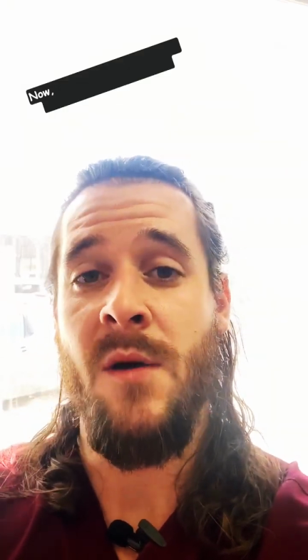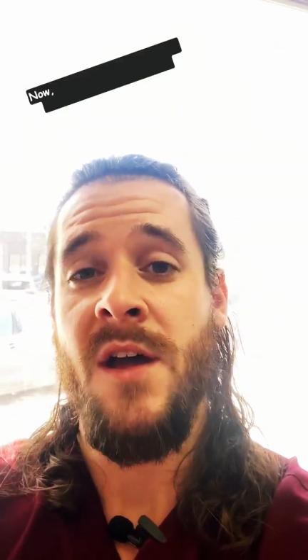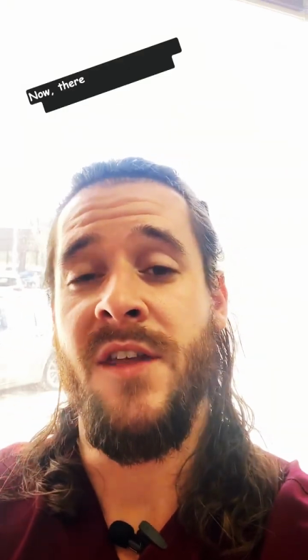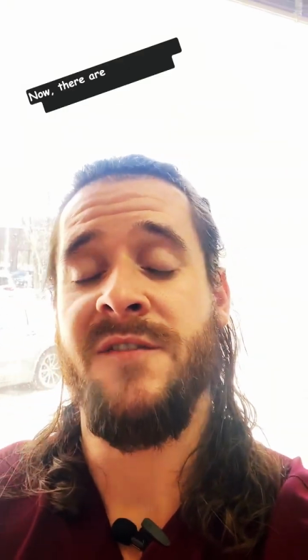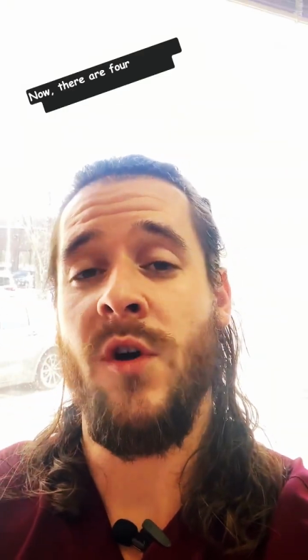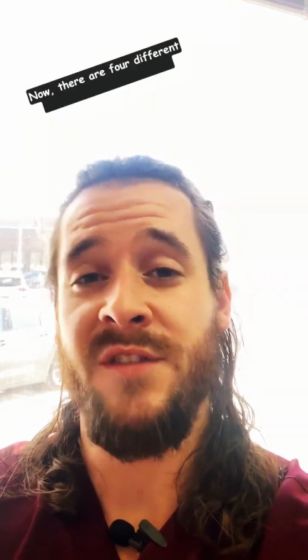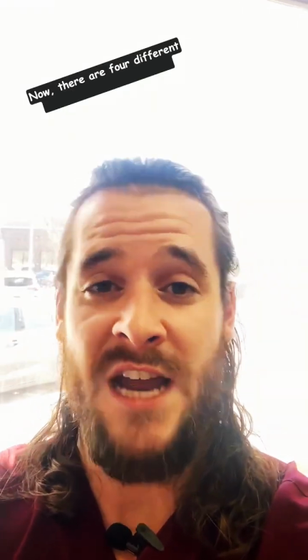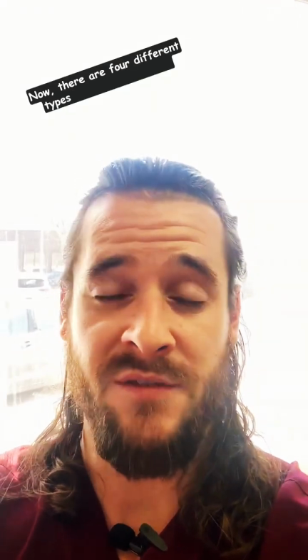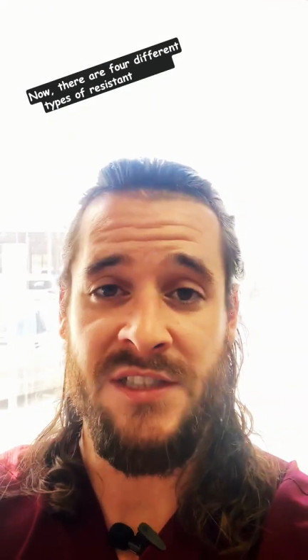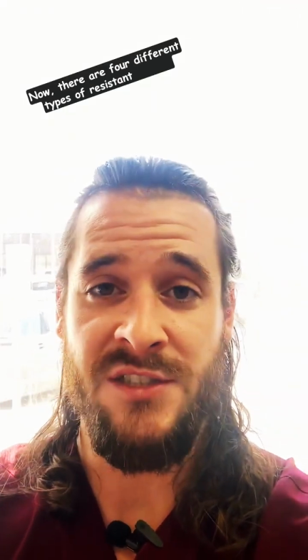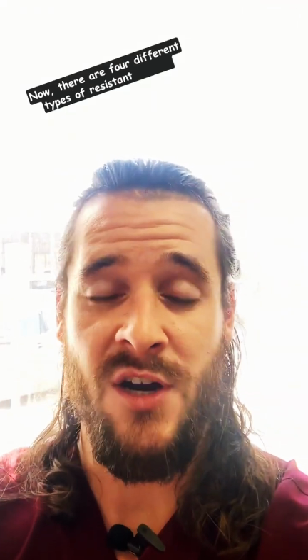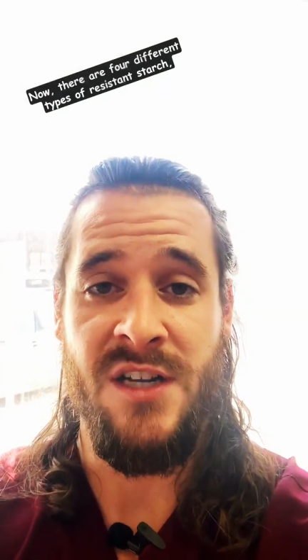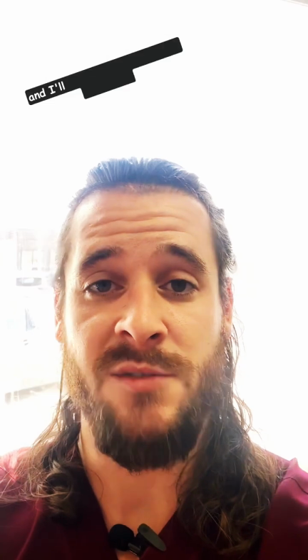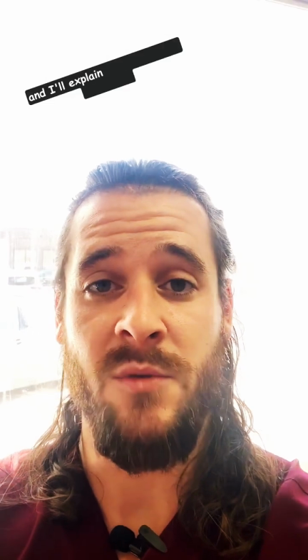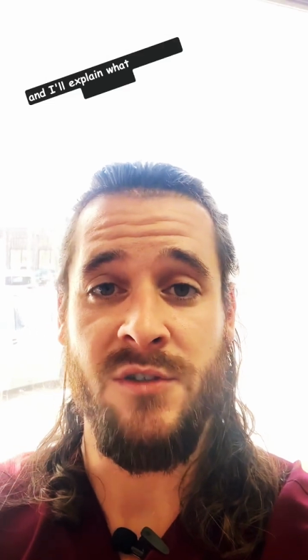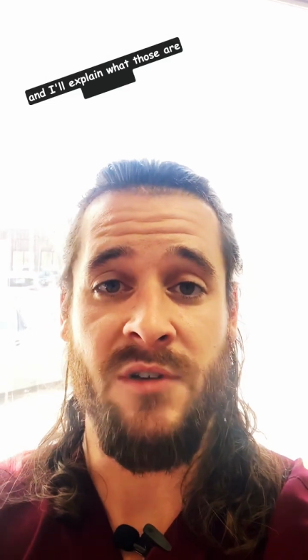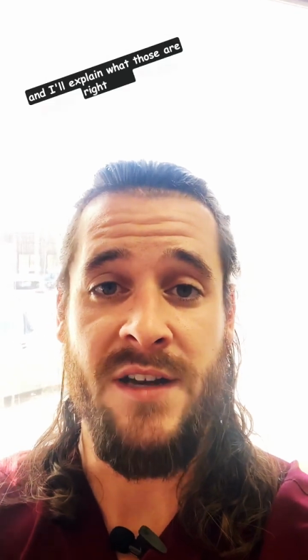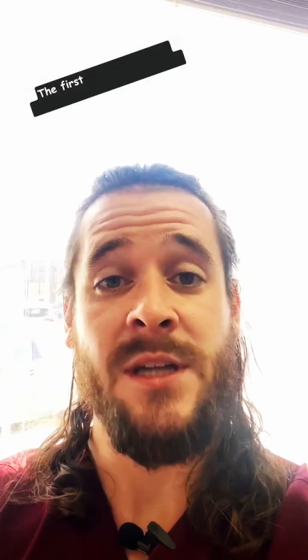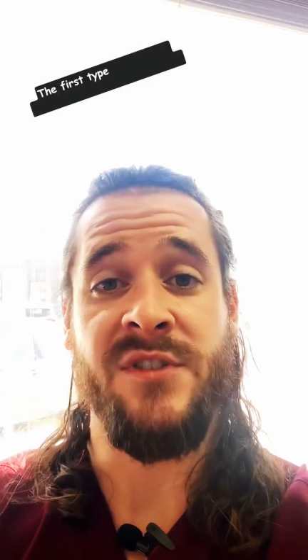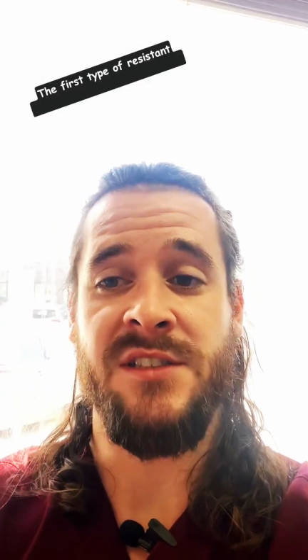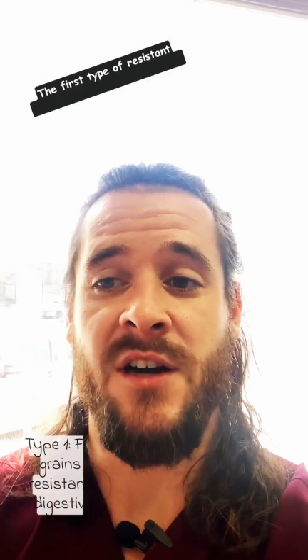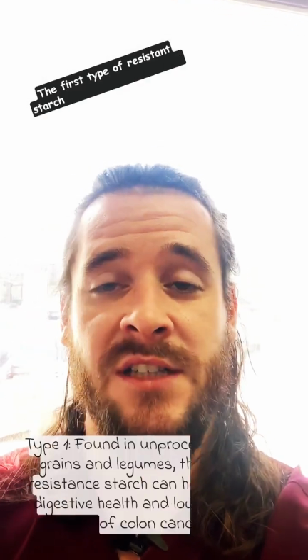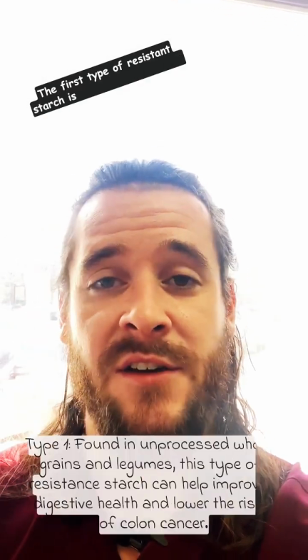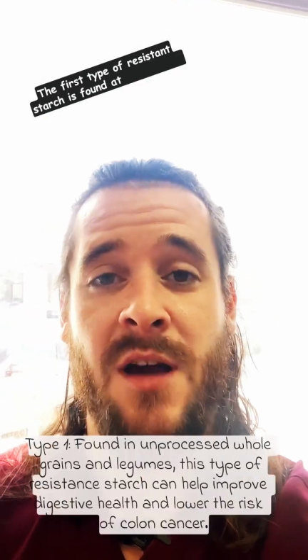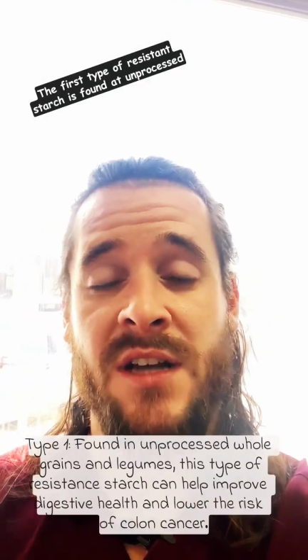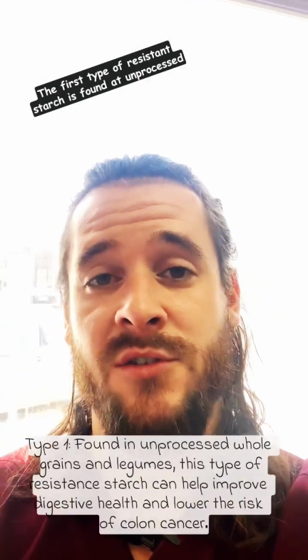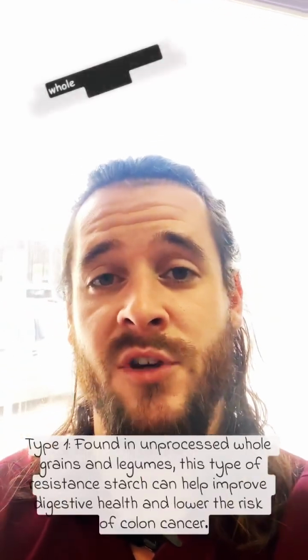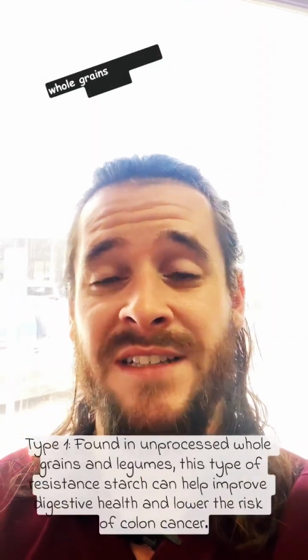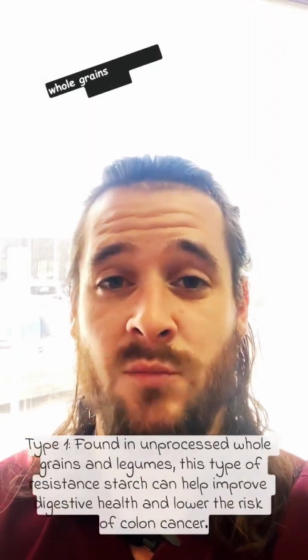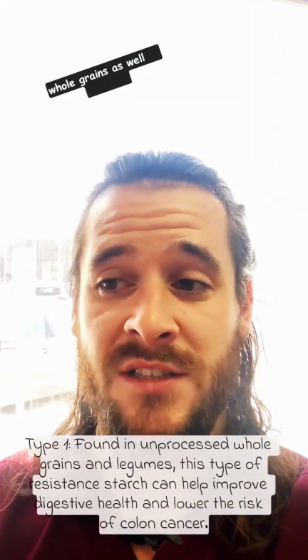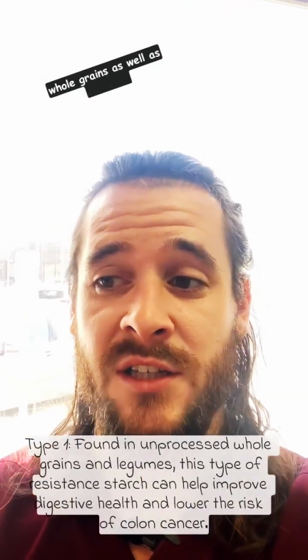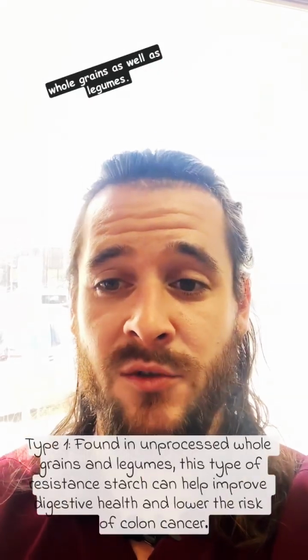Now there are four different types of resistant starch. The first type of resistant starch is found in unprocessed whole grains as well as legumes.